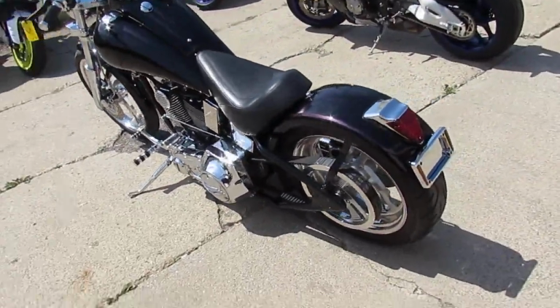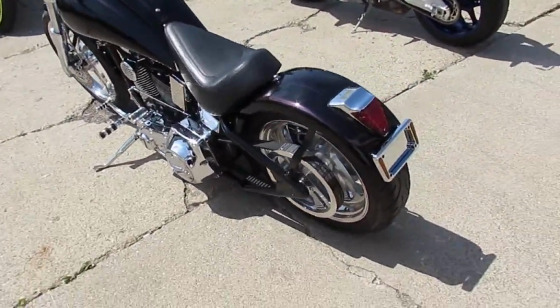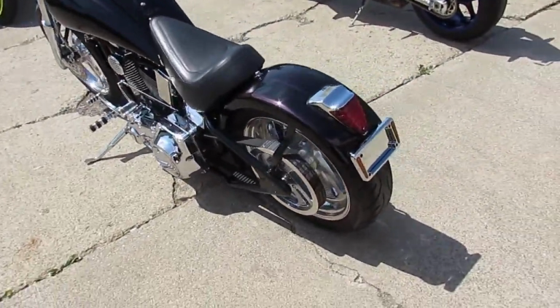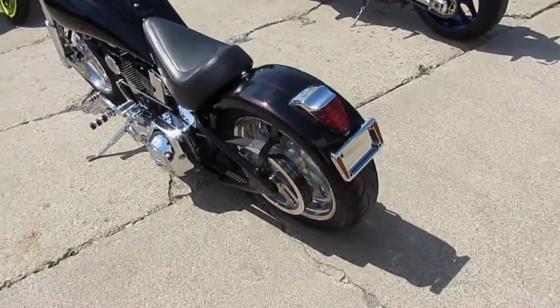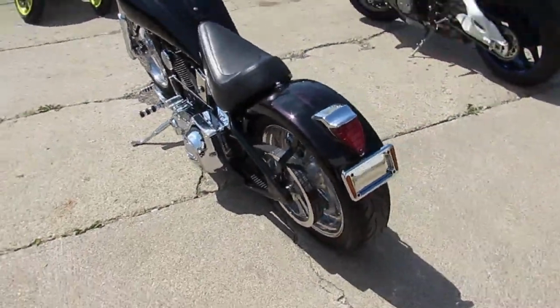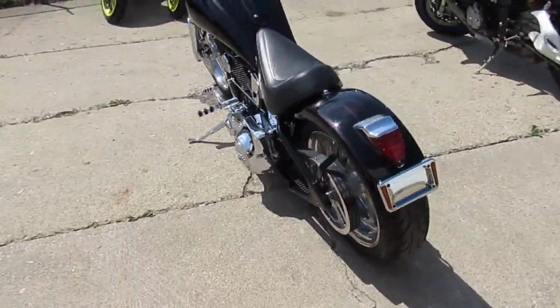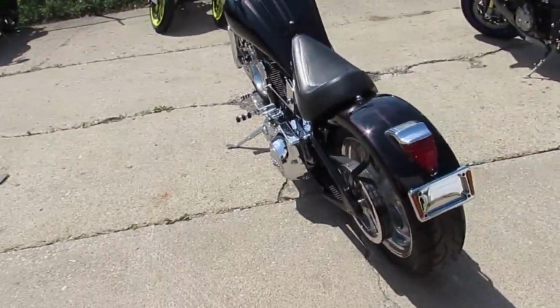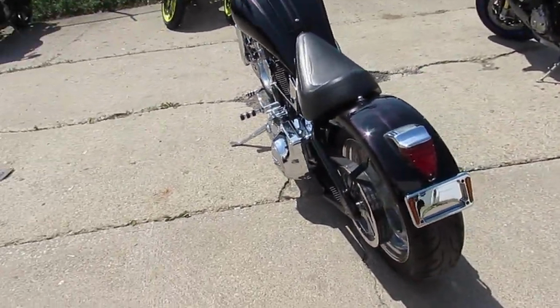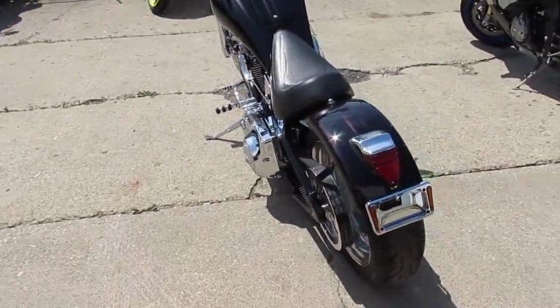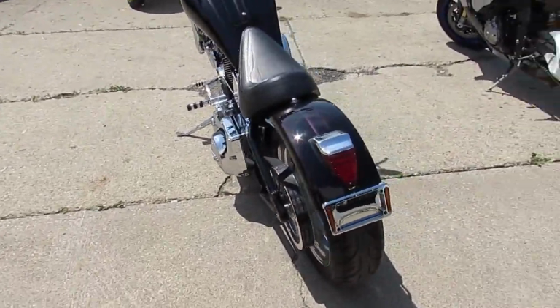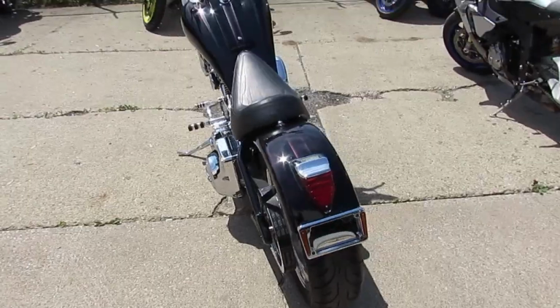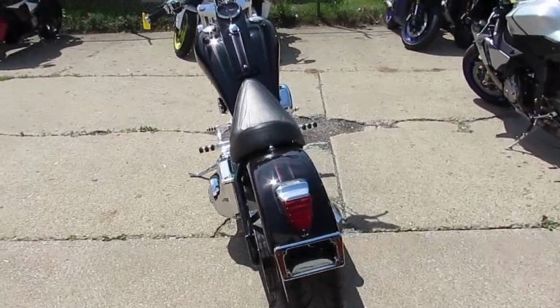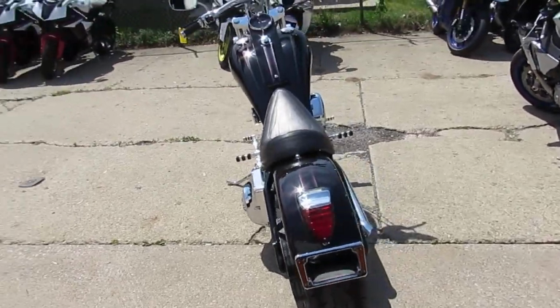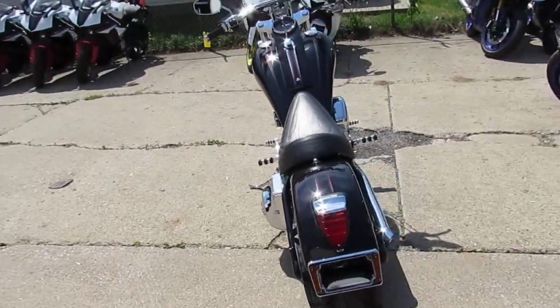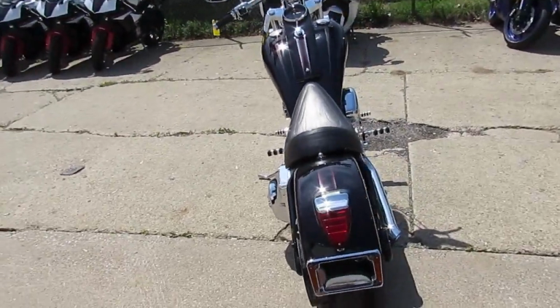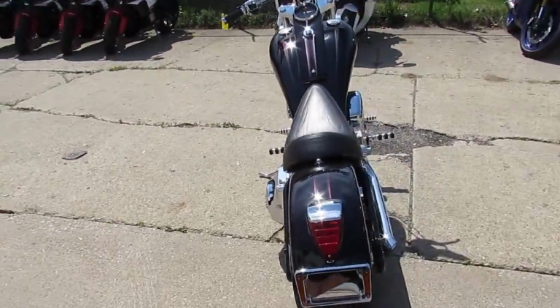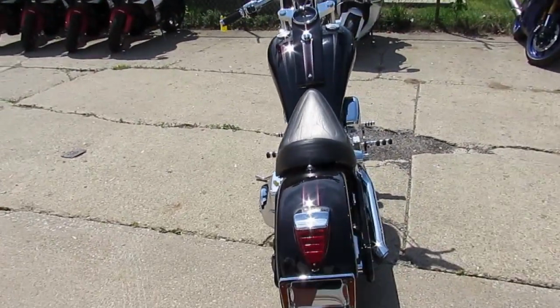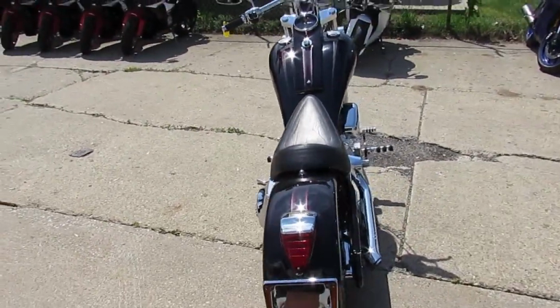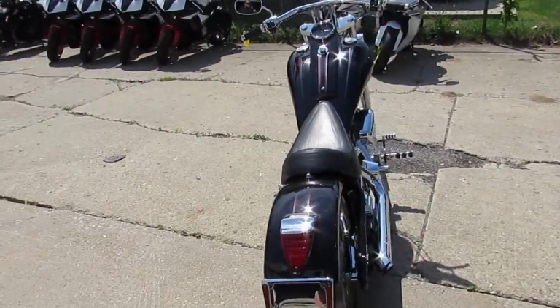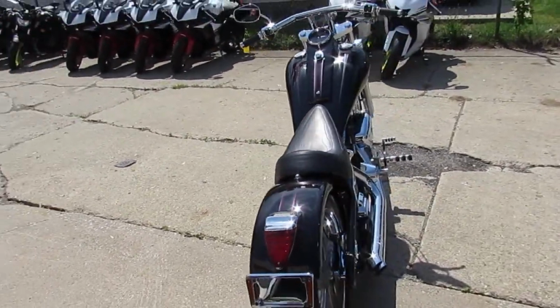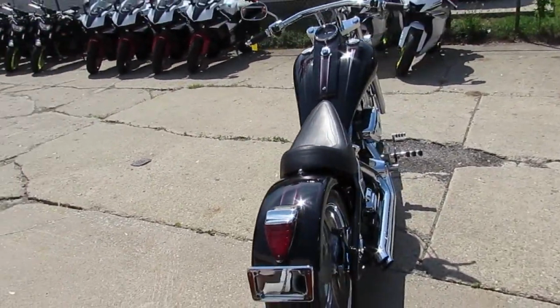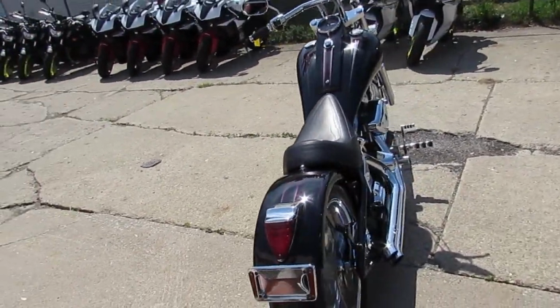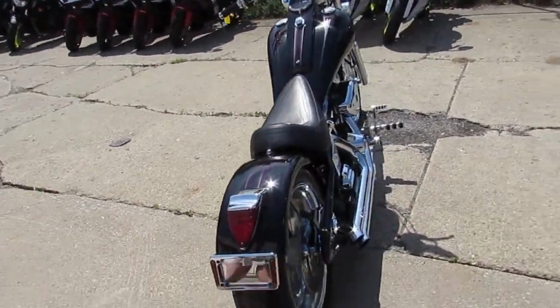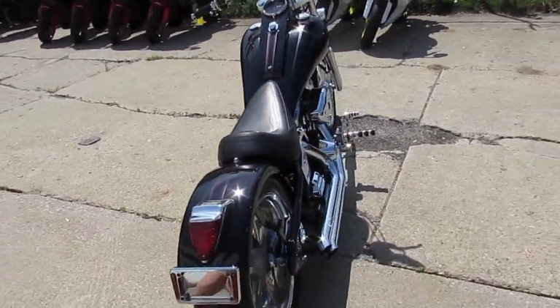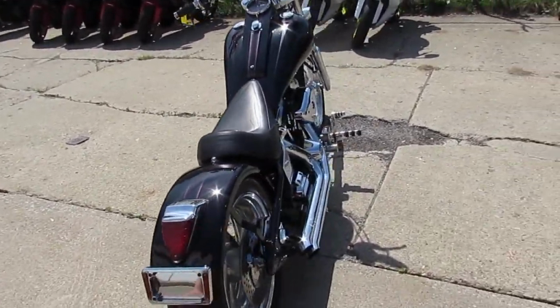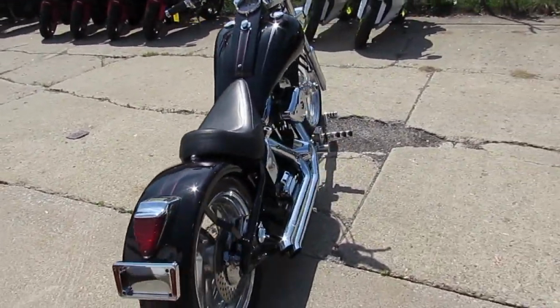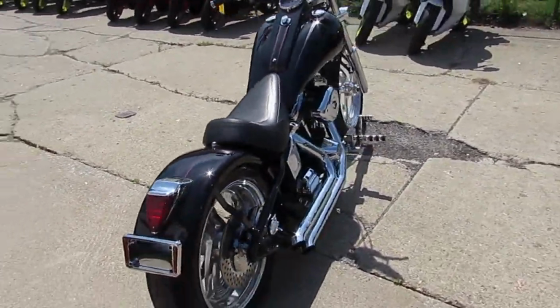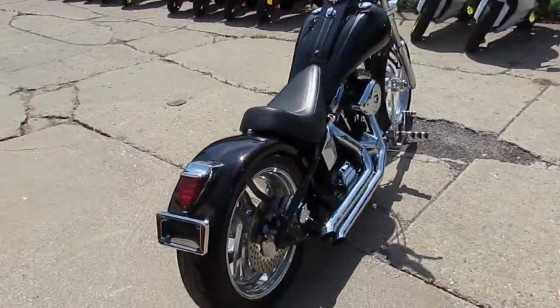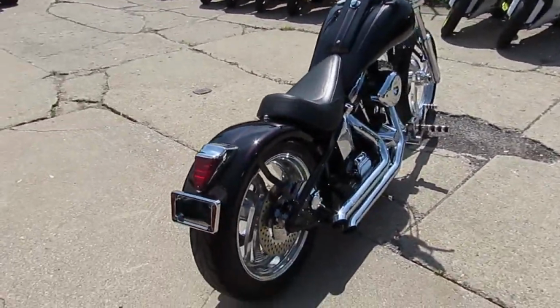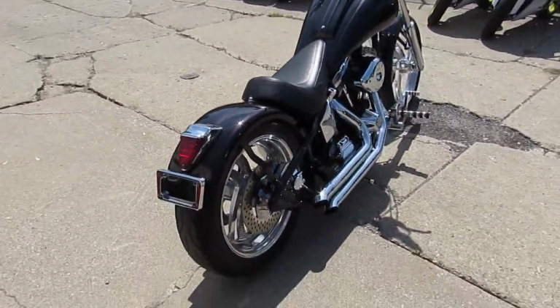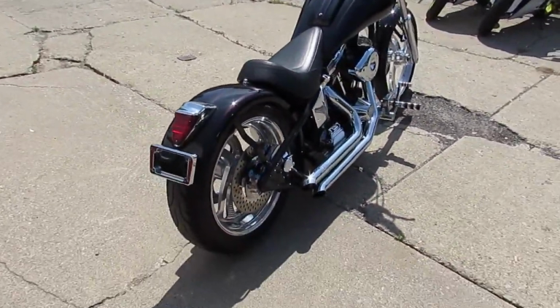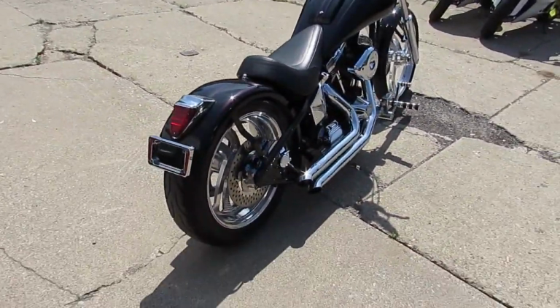This one is a 2008 Custom Chopper. We got this thing priced right — it's not going to be here long. $59.99.